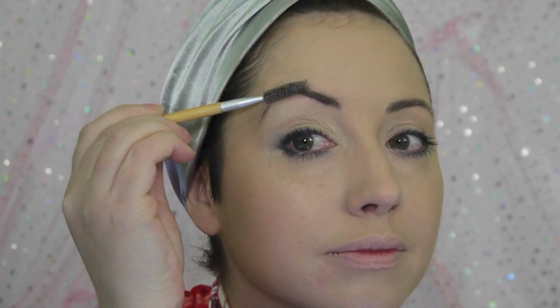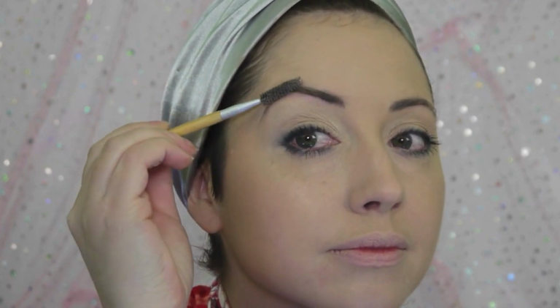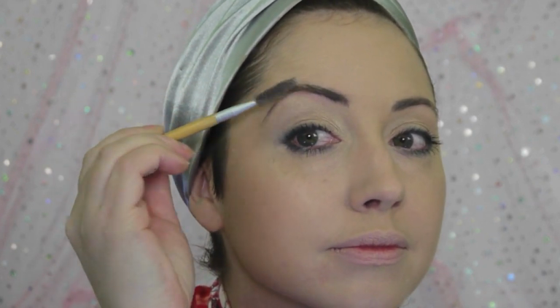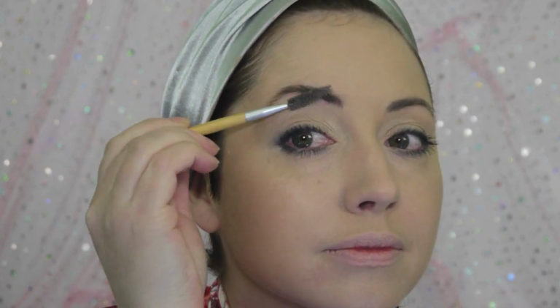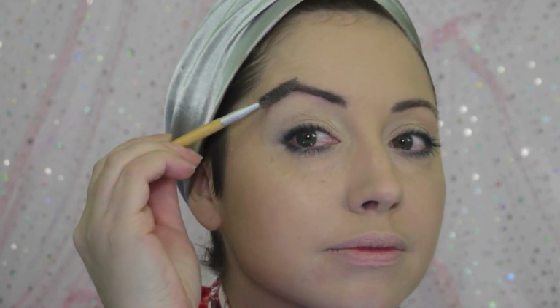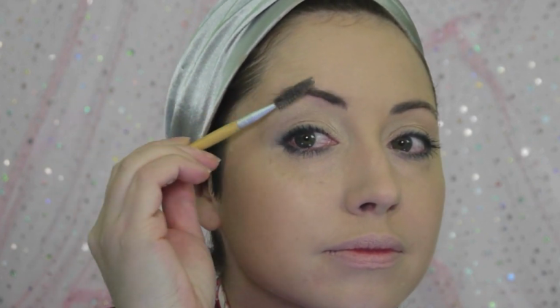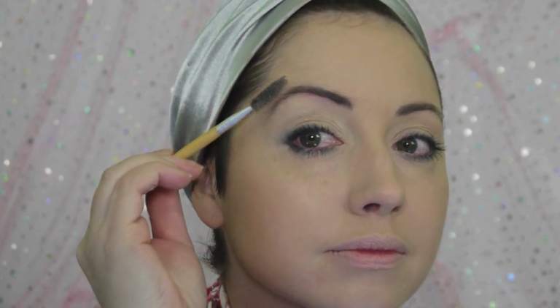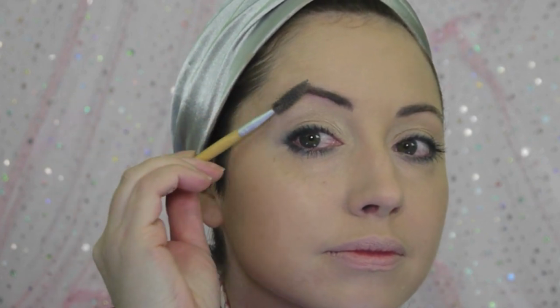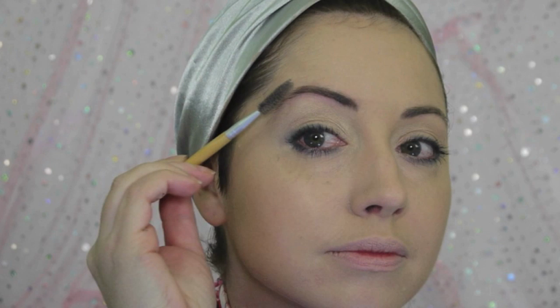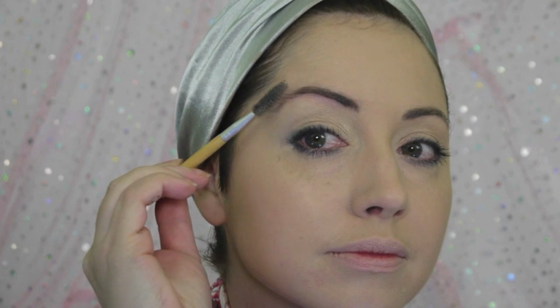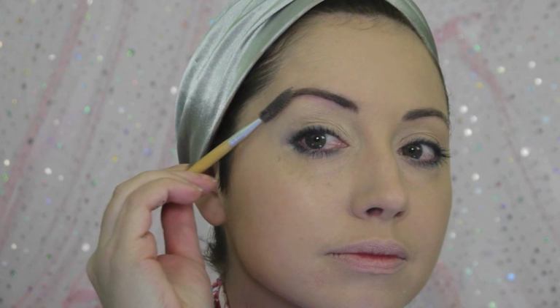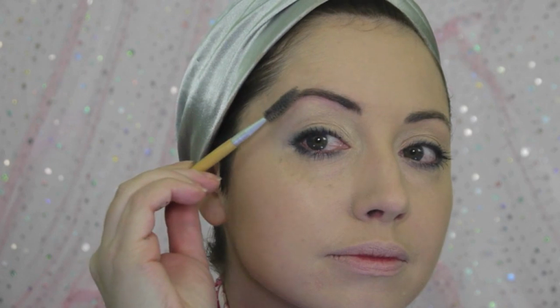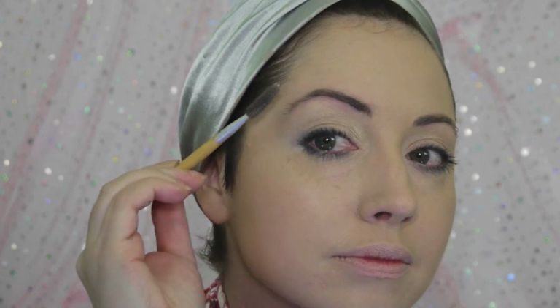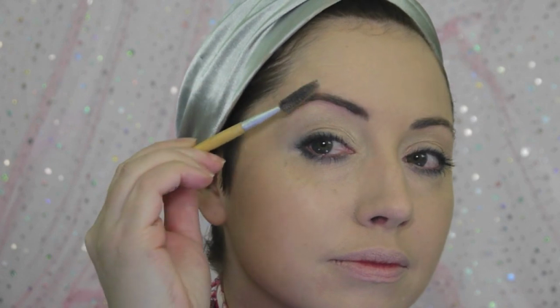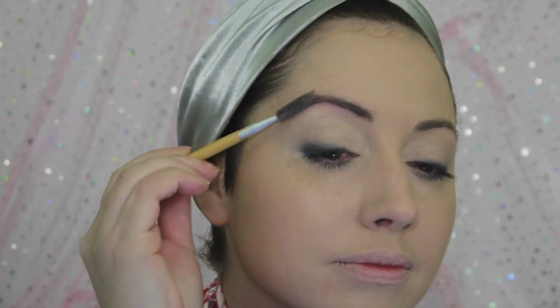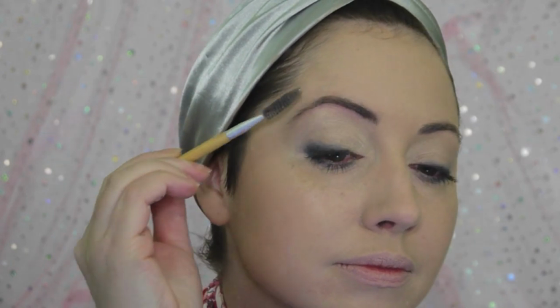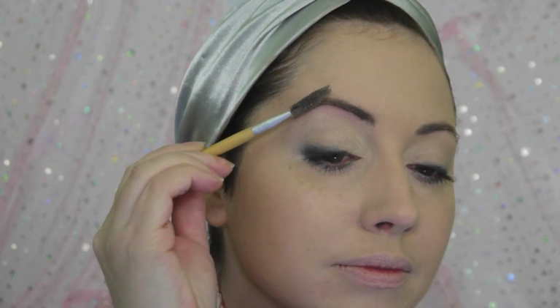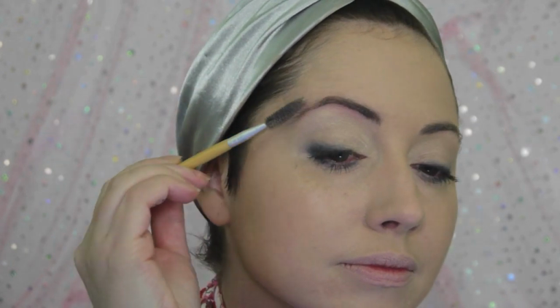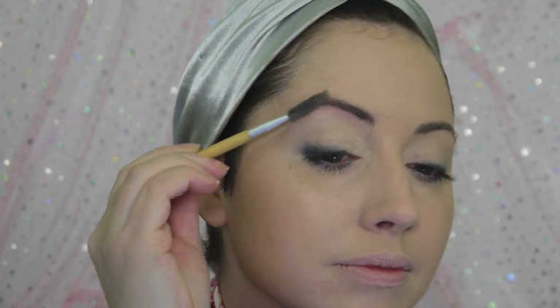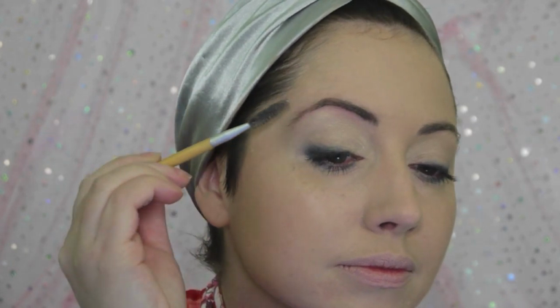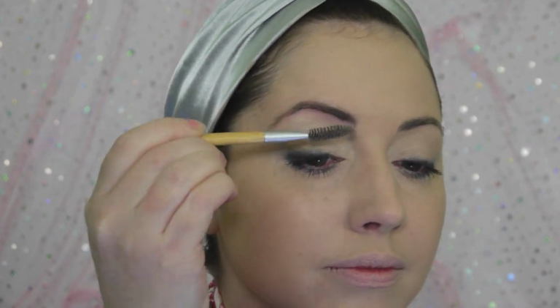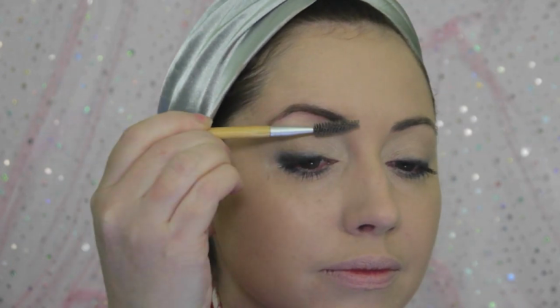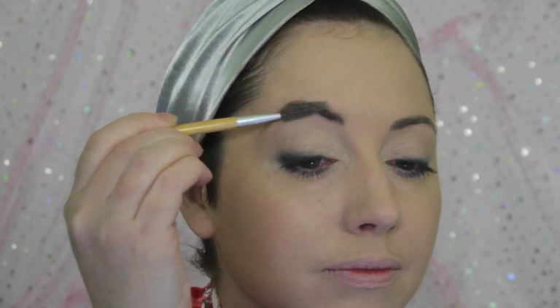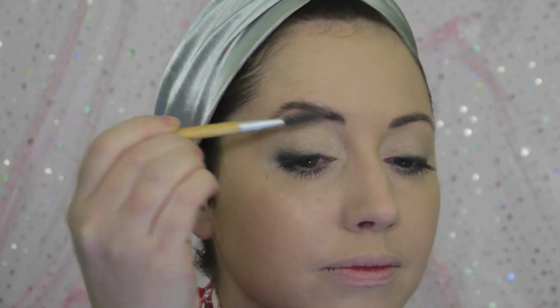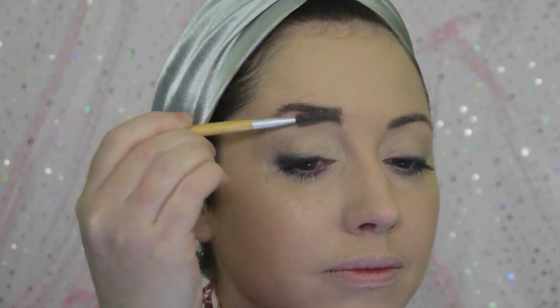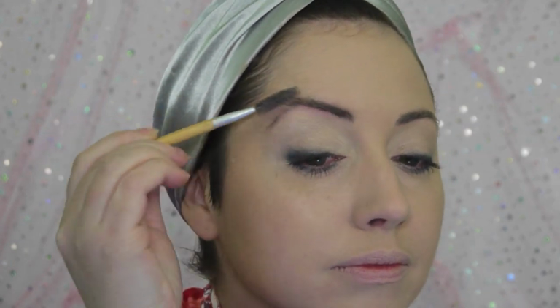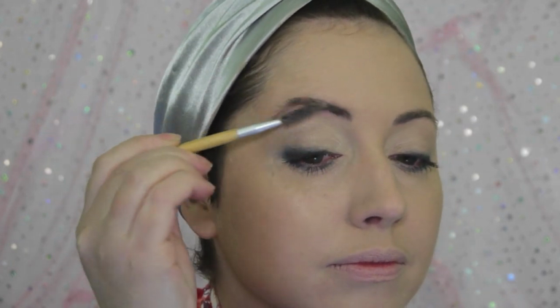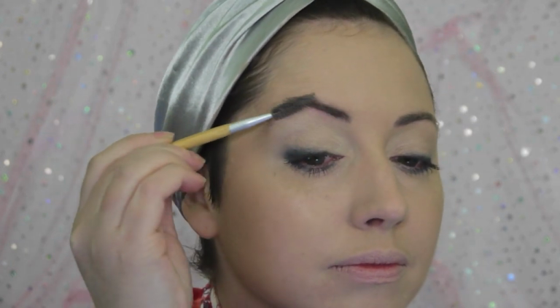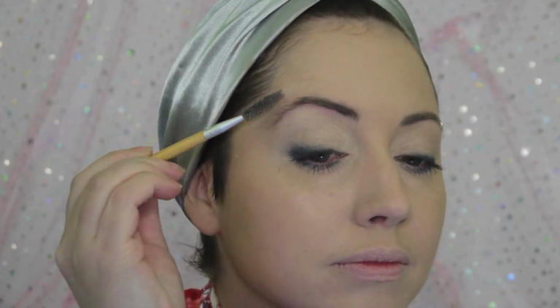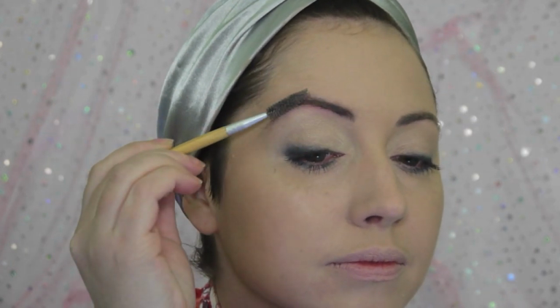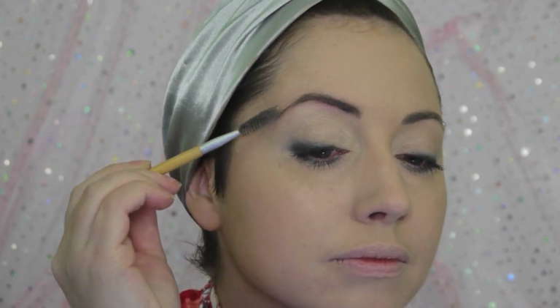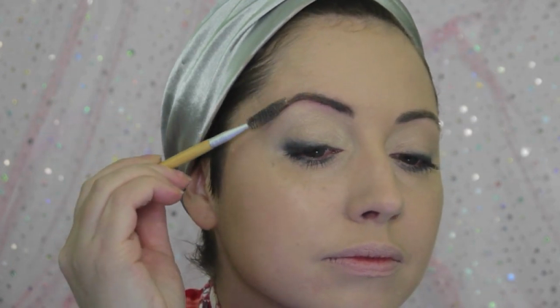I'm keeping the brows natural, not filling them in at all, simply brushing them upwards and outwards into the correct shape. They won't really be seen once we get to our piece.